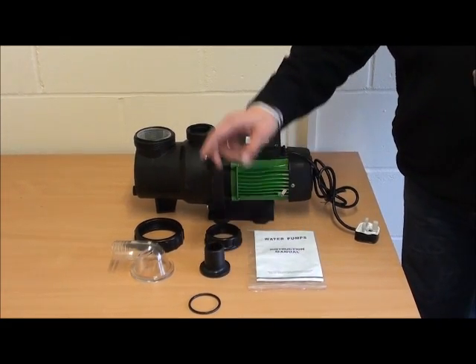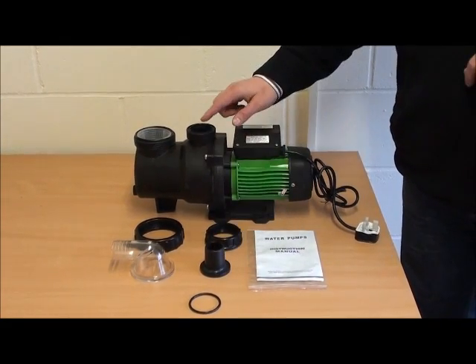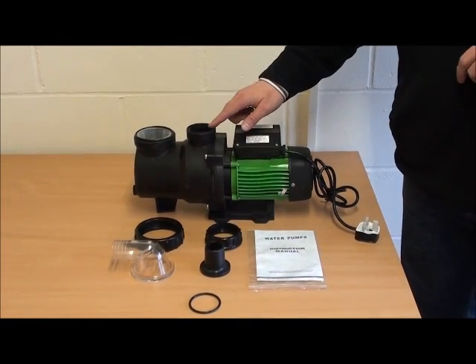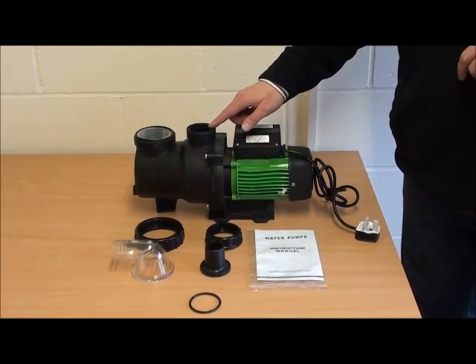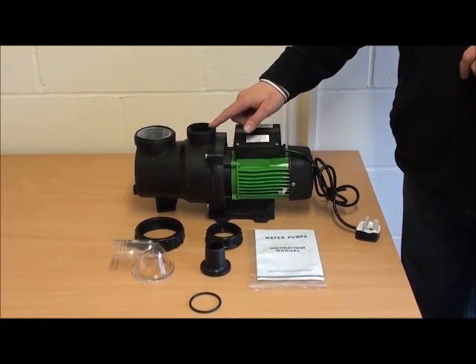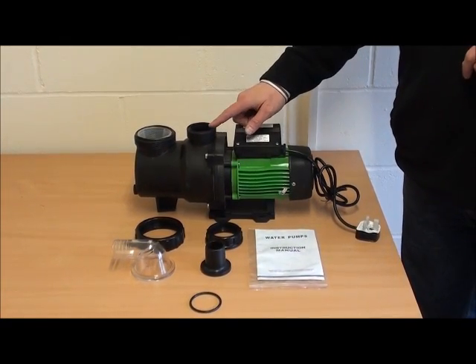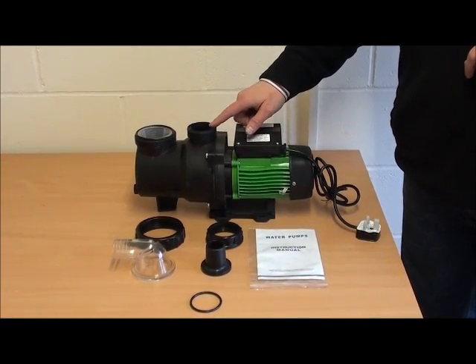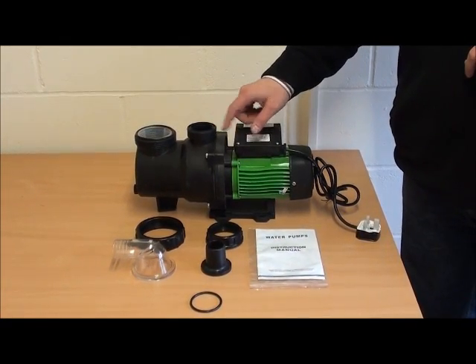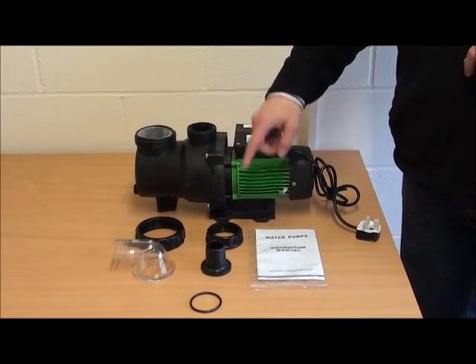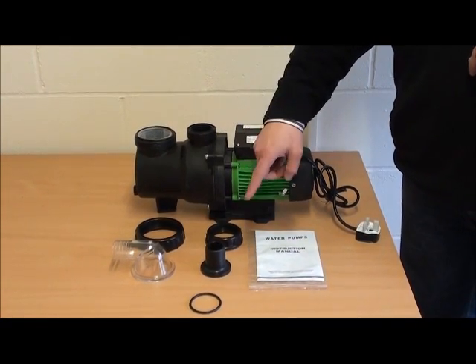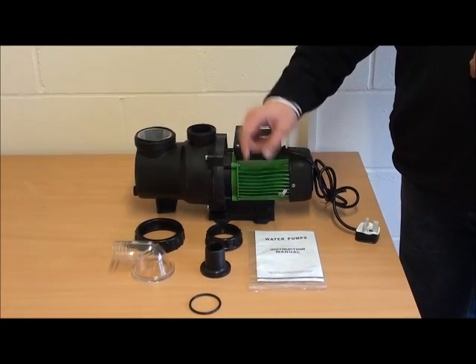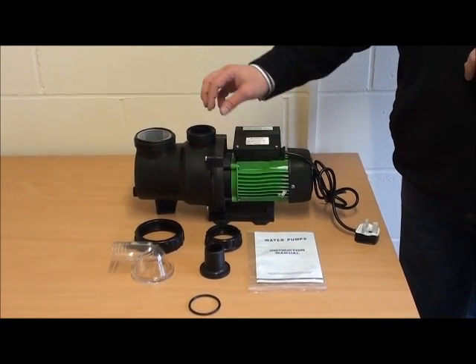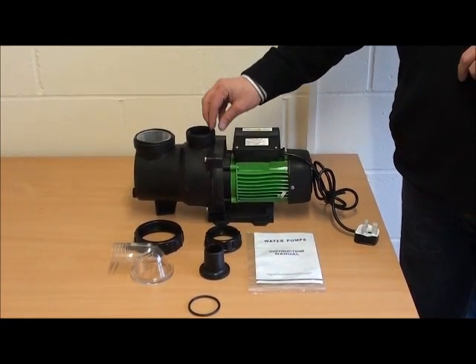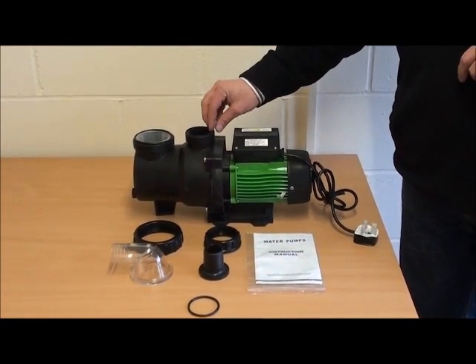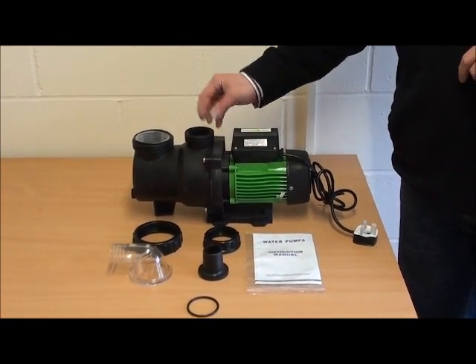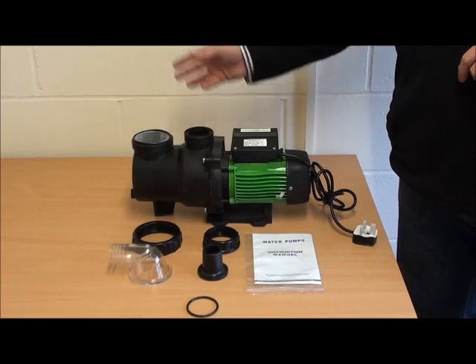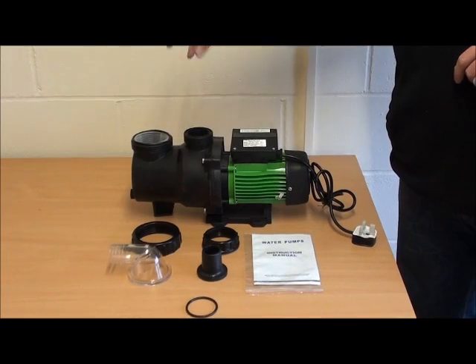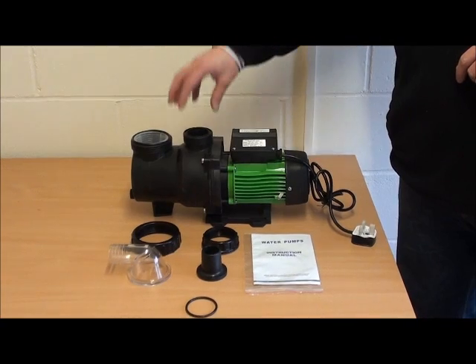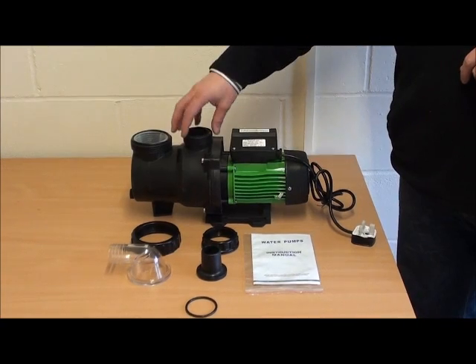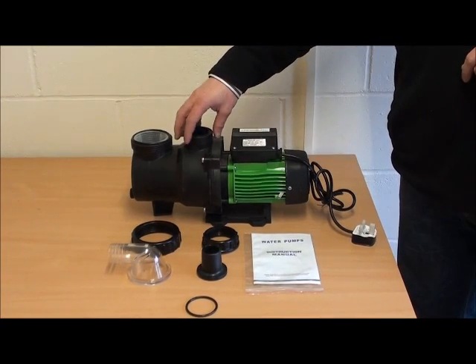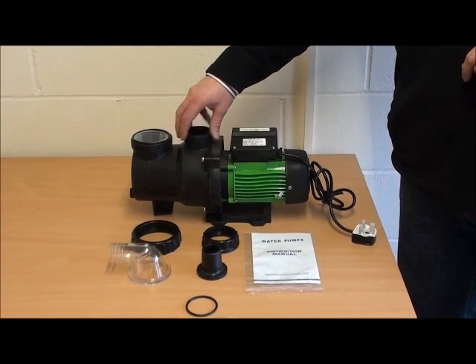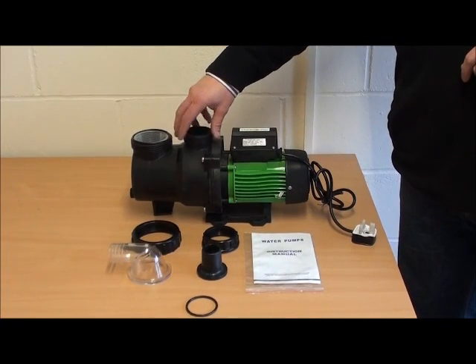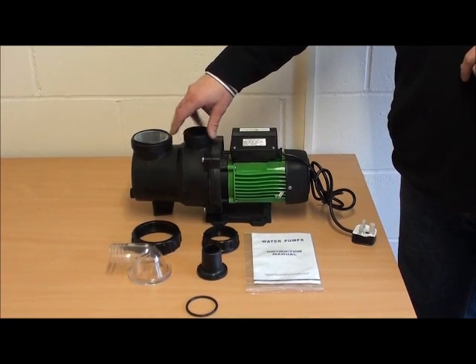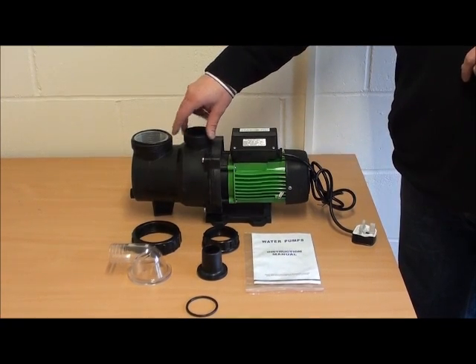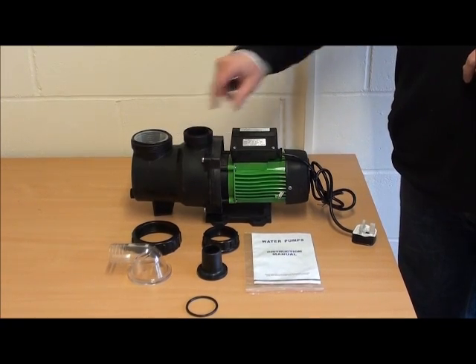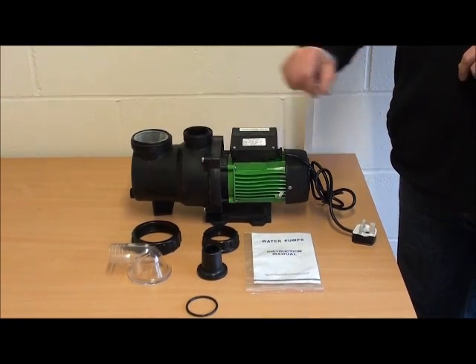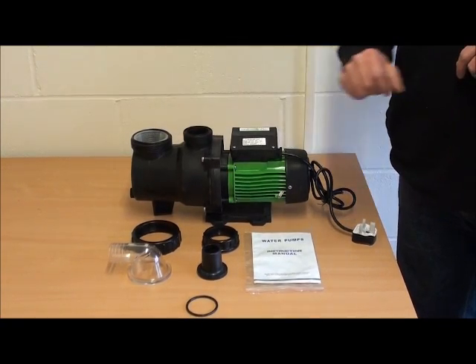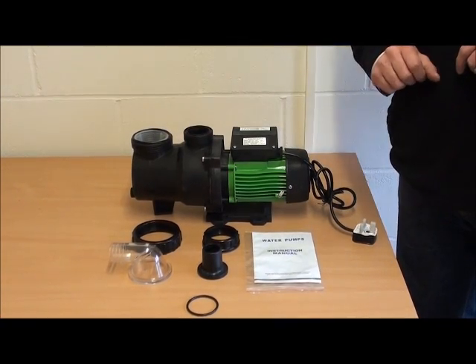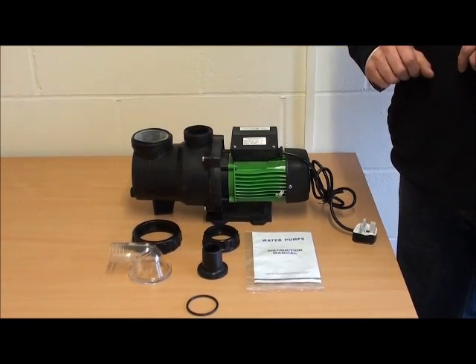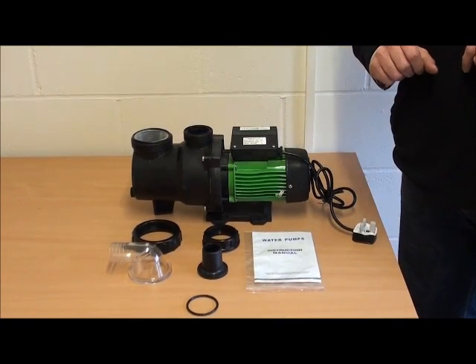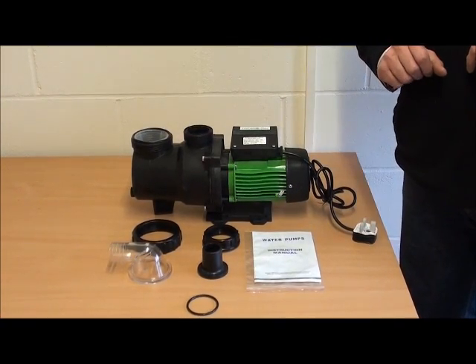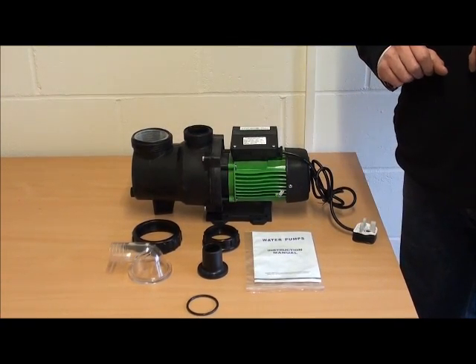Again, o-ring onto the top. Hose tail on top of that. The nut screws down onto the male thread.